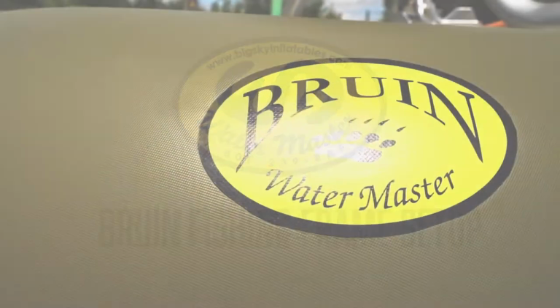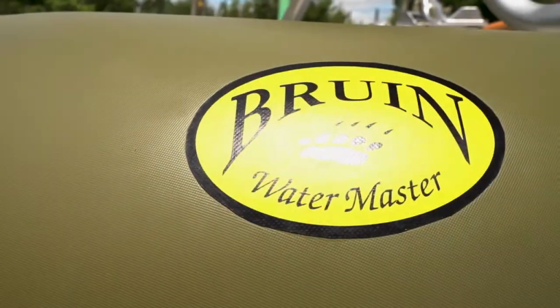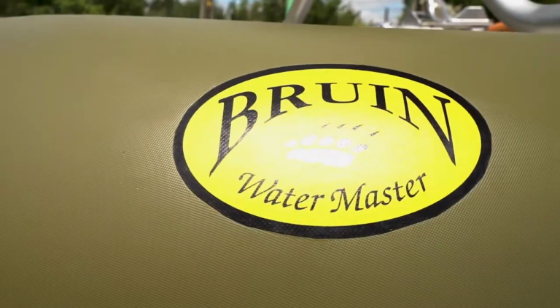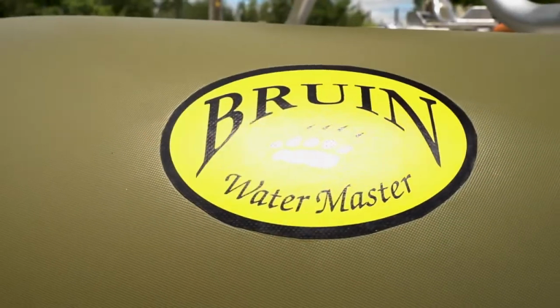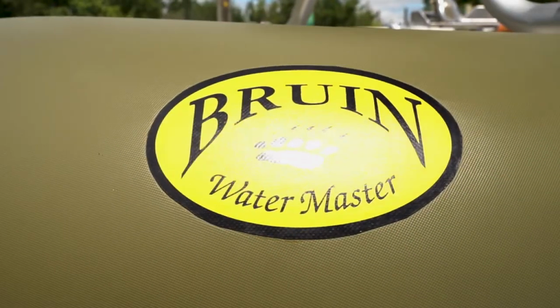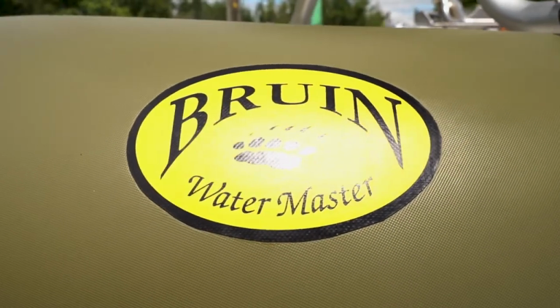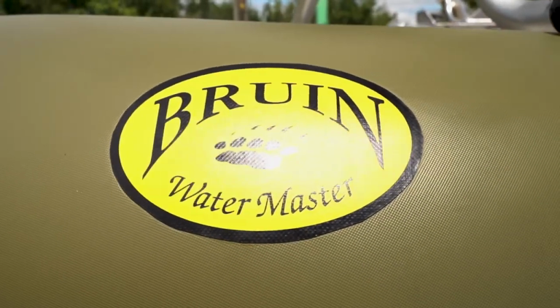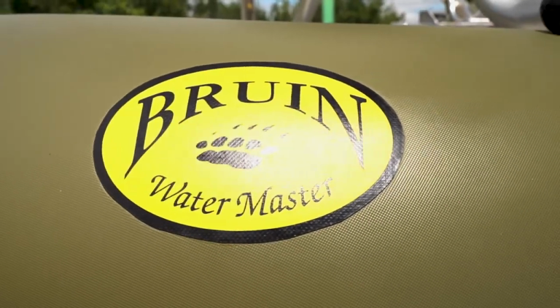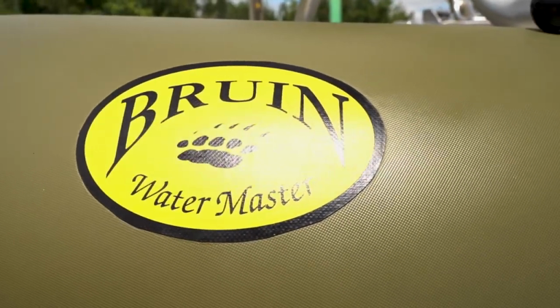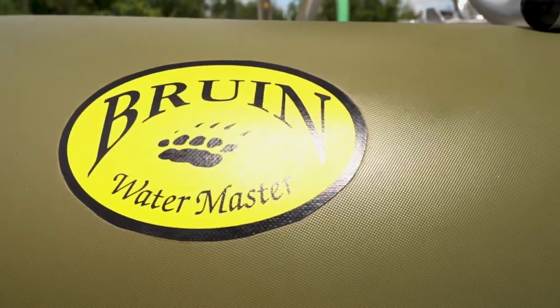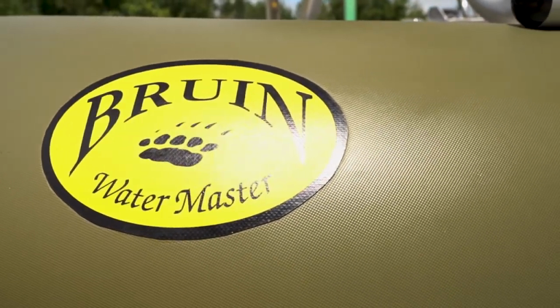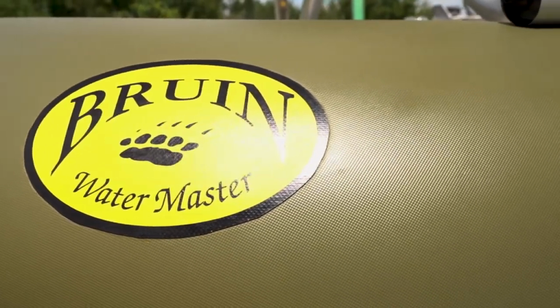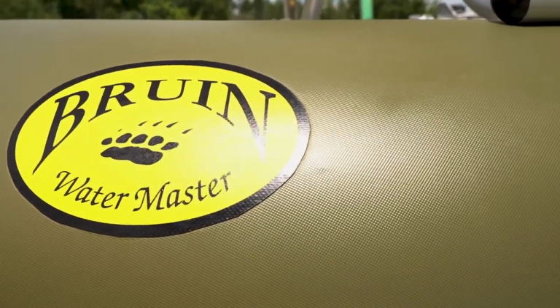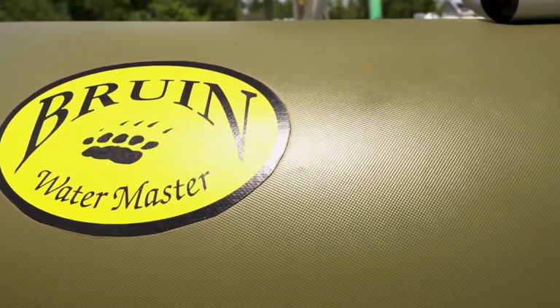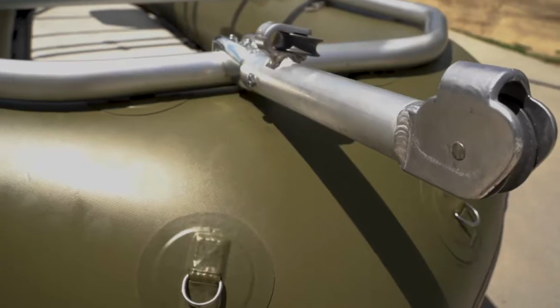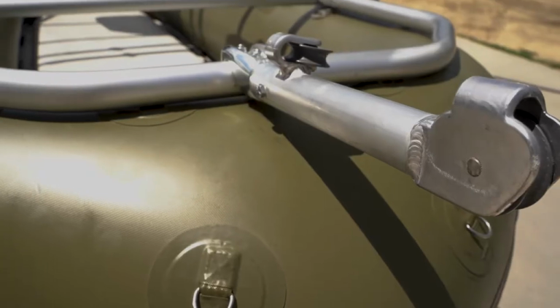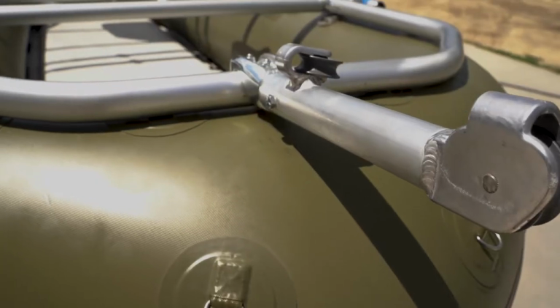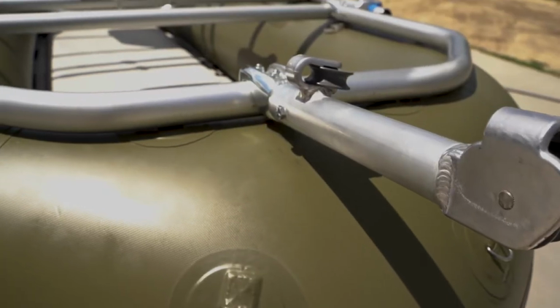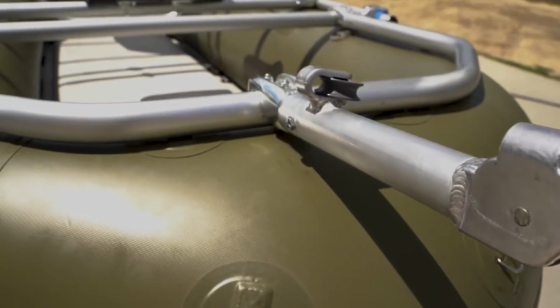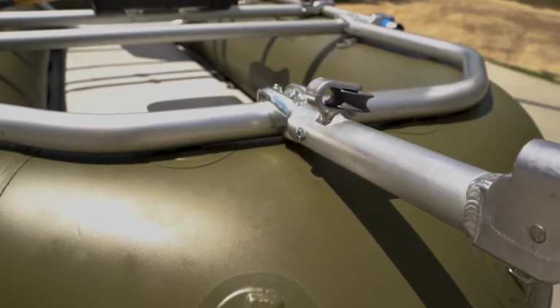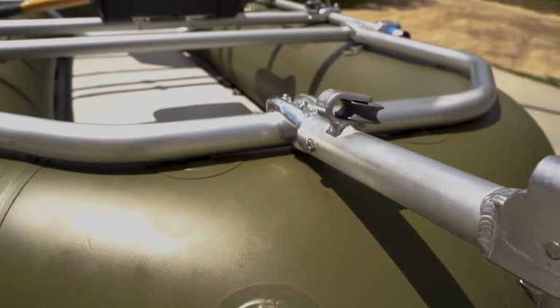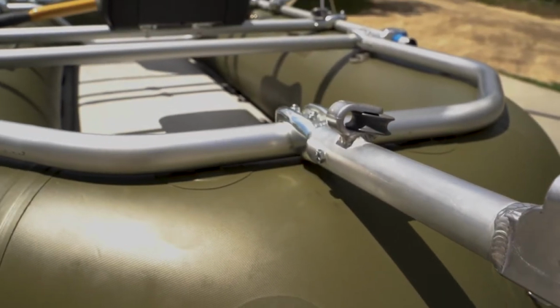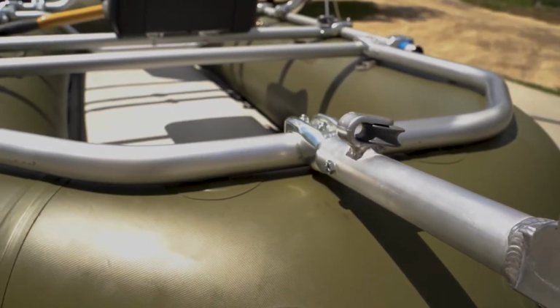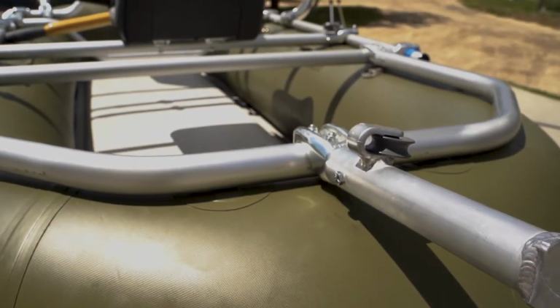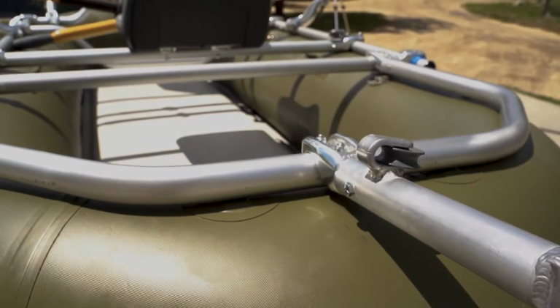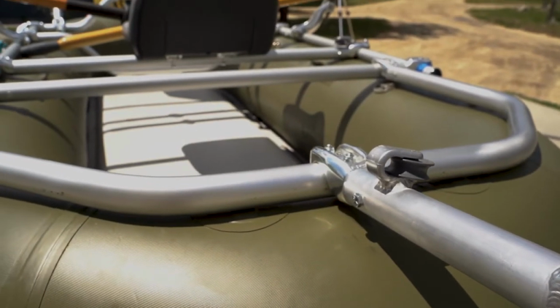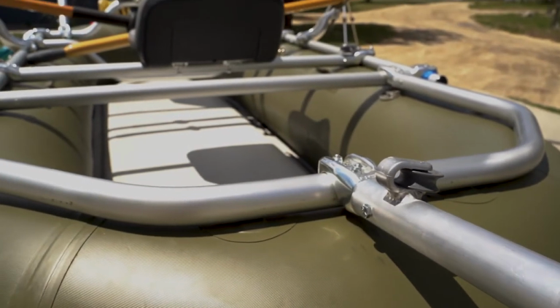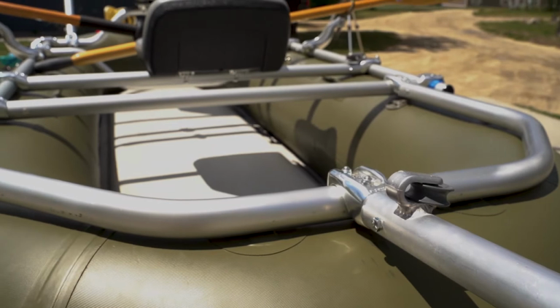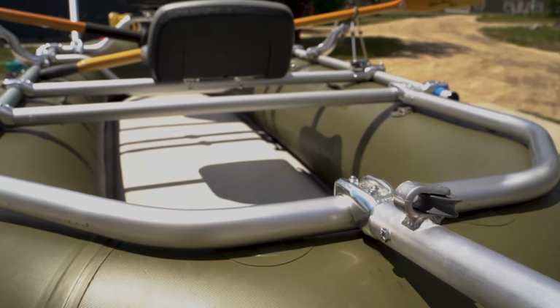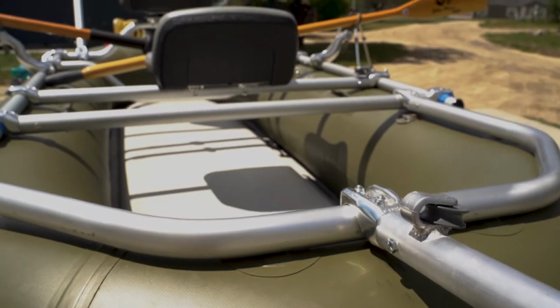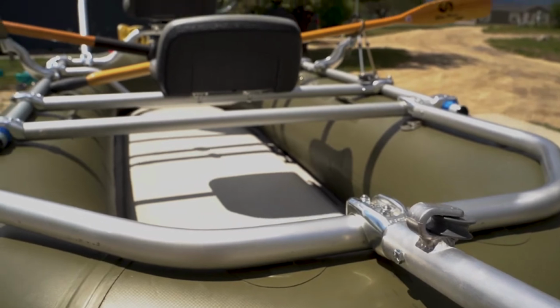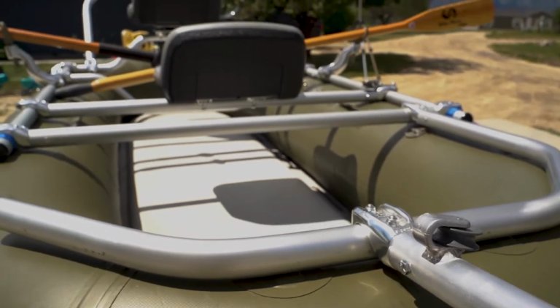Hi, this is Rich at Watermaster Rafts. I'm here to show you how to set up the Bruin fishing package.